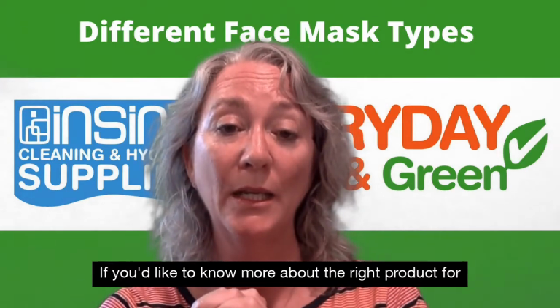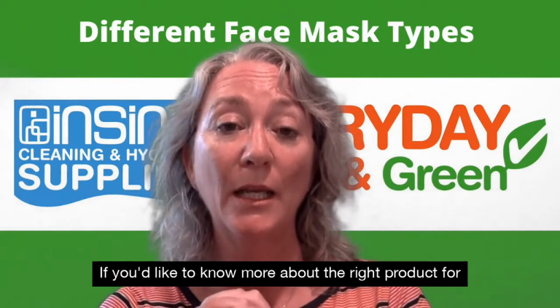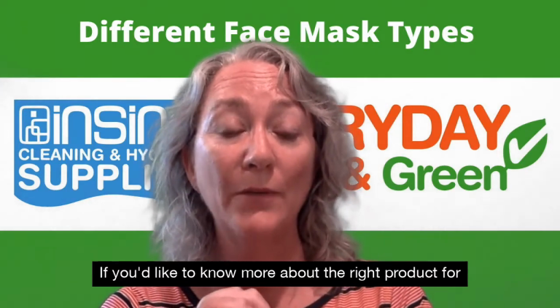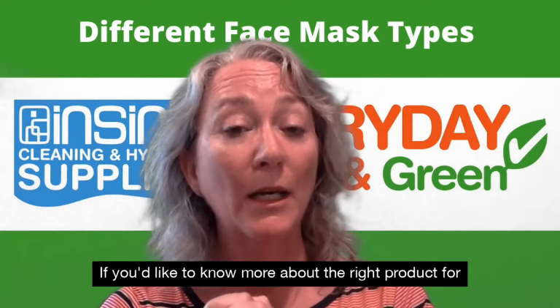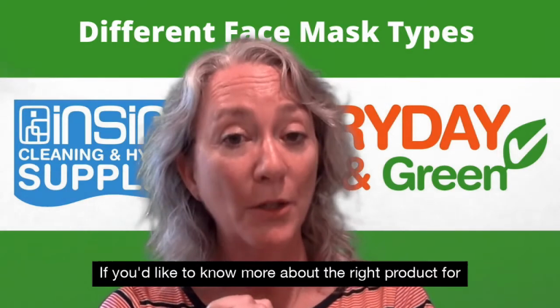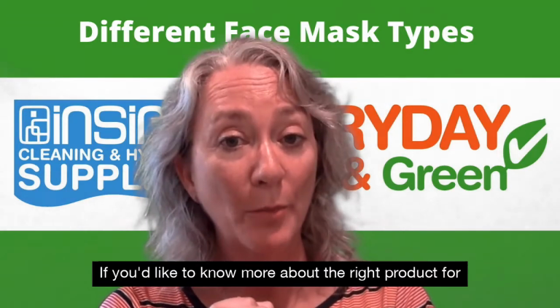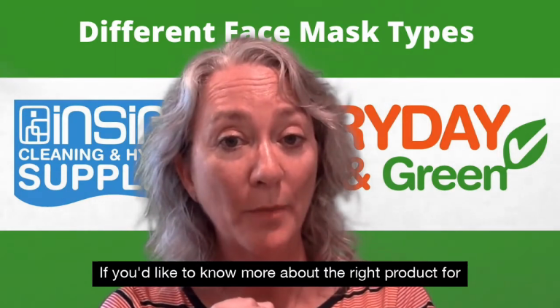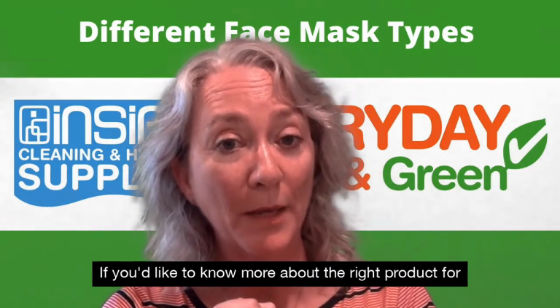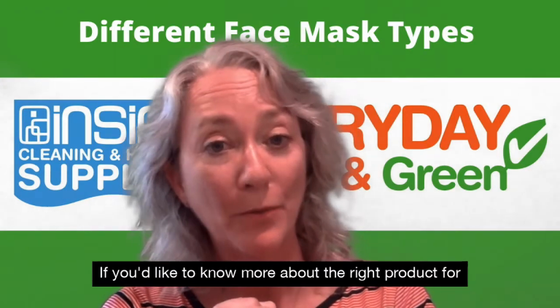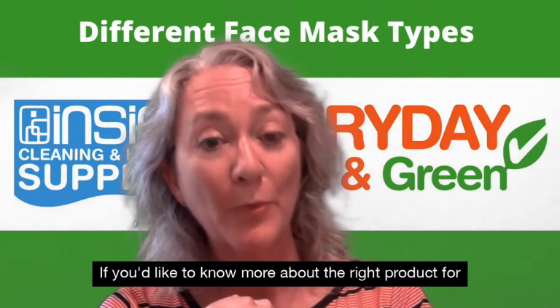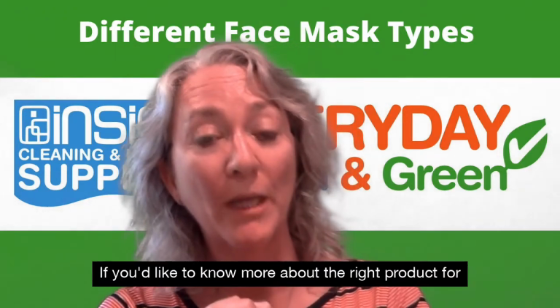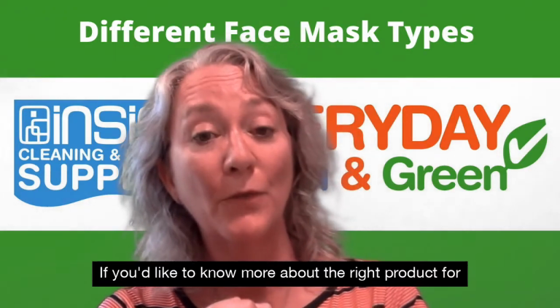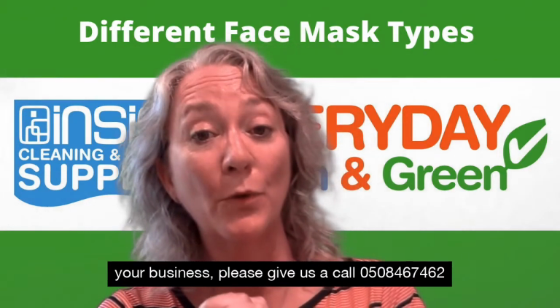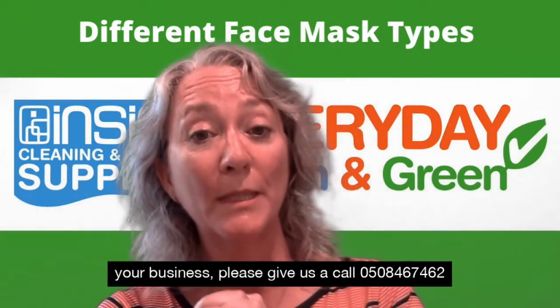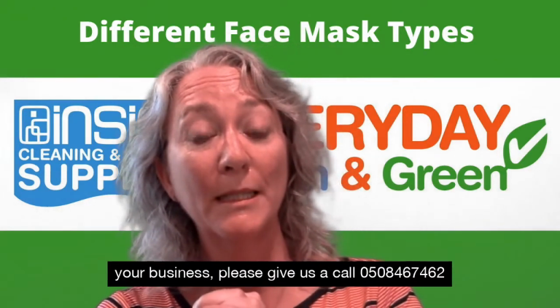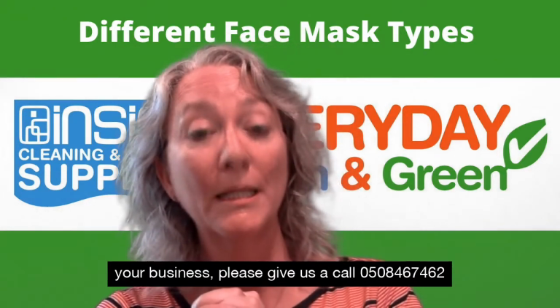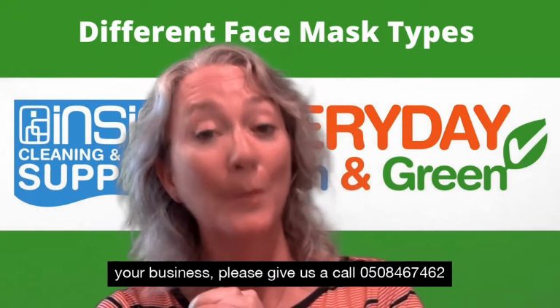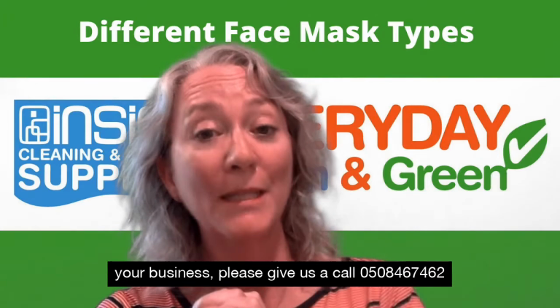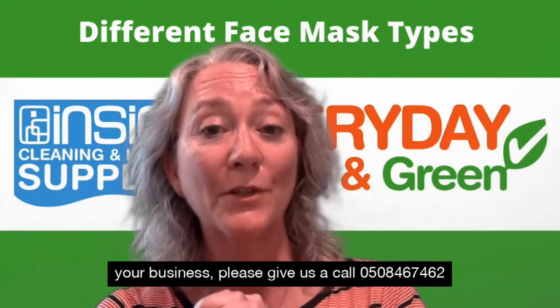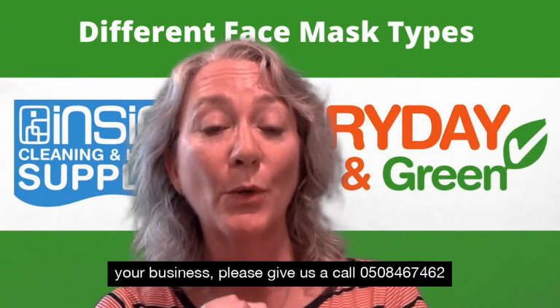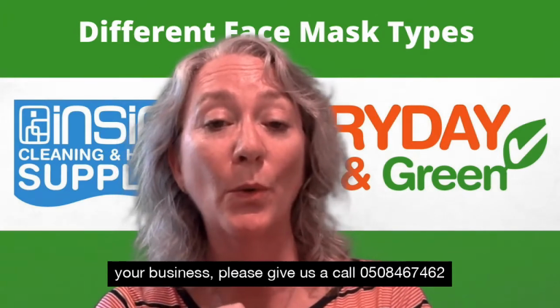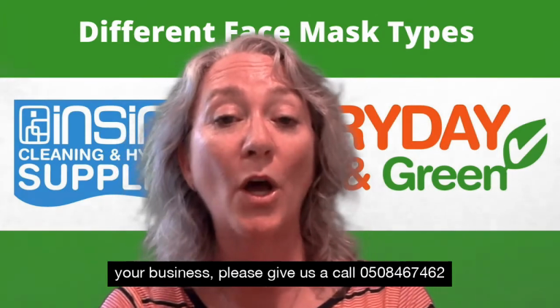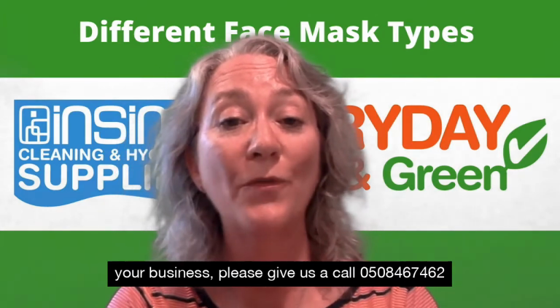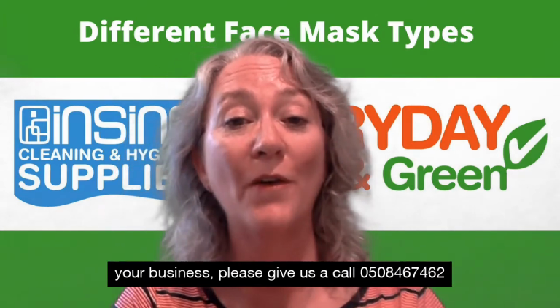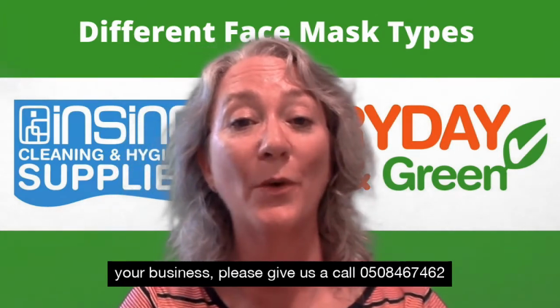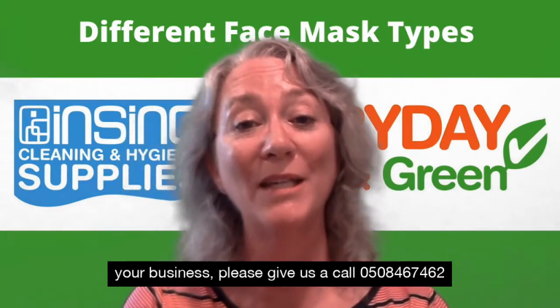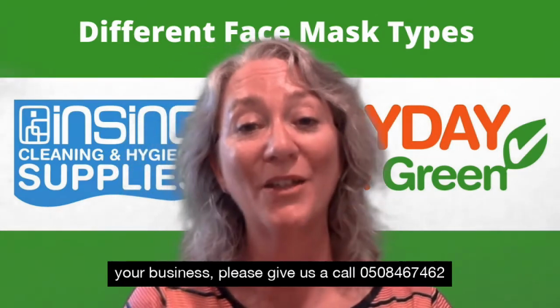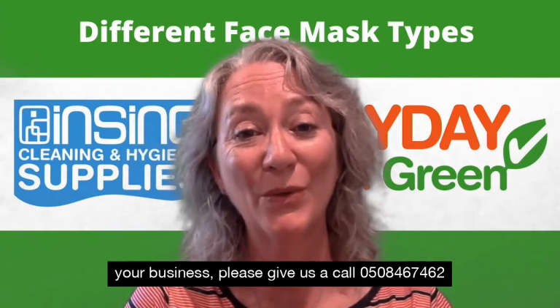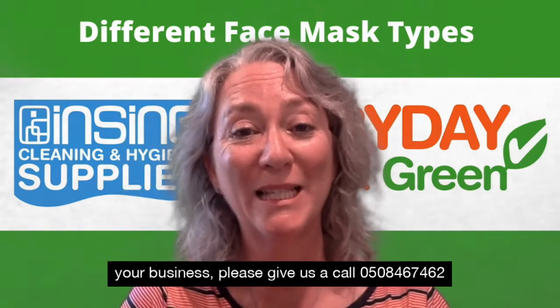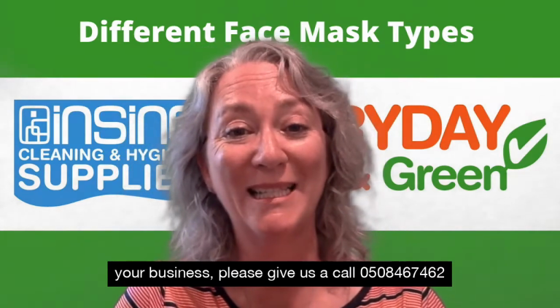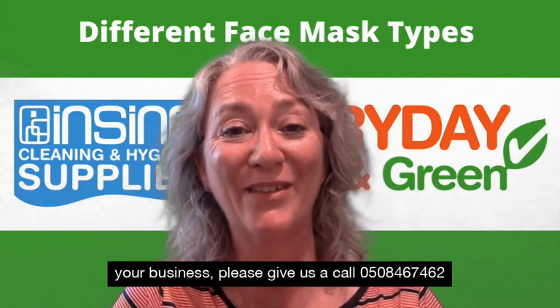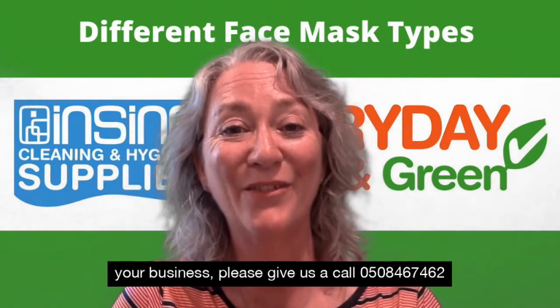If you would like to know more about the right product for your business, please give us a call: 0508 467 462.